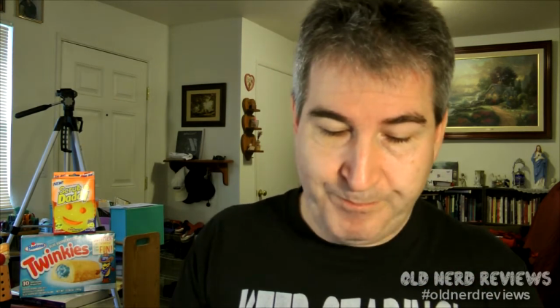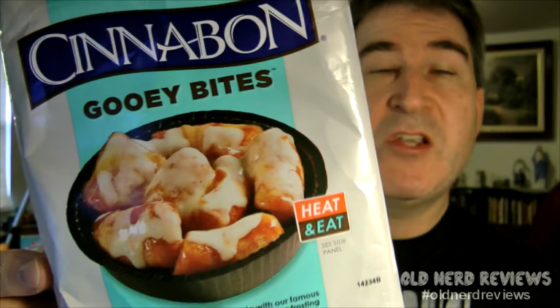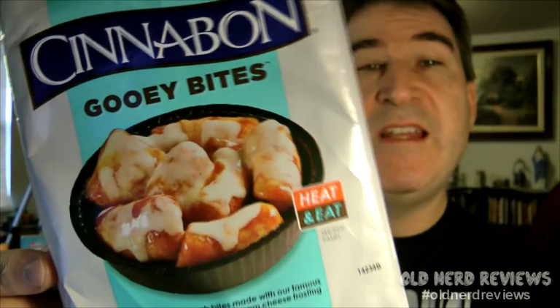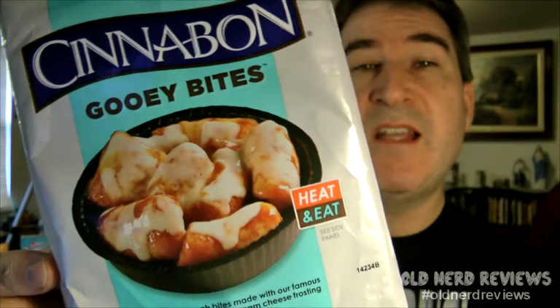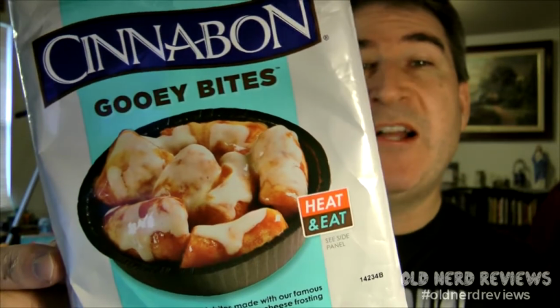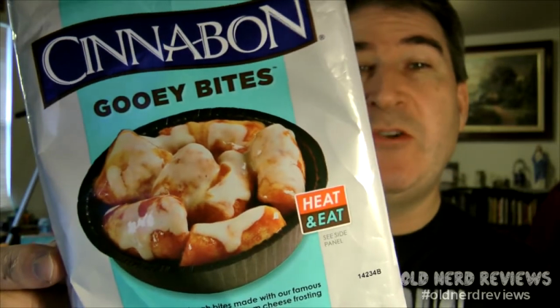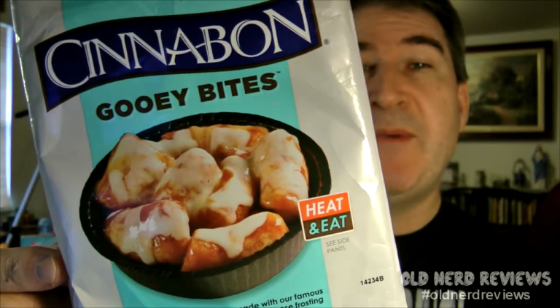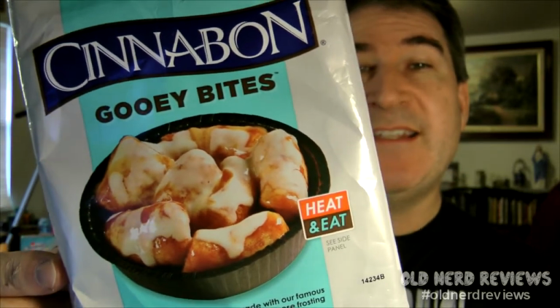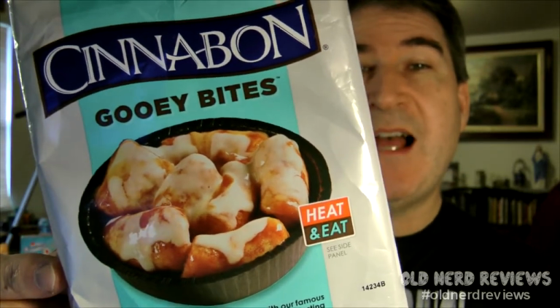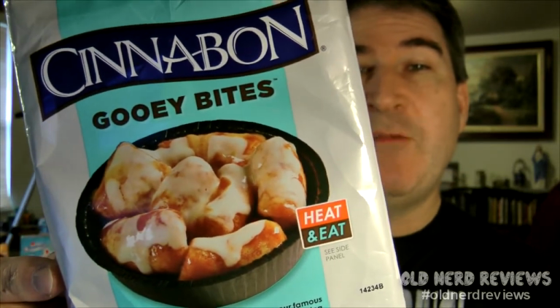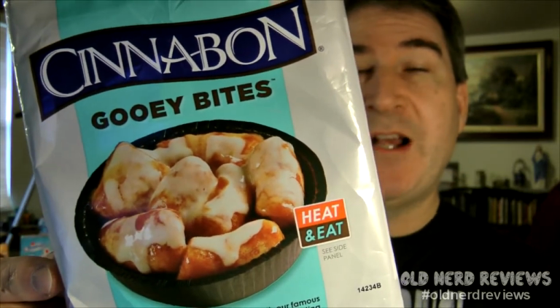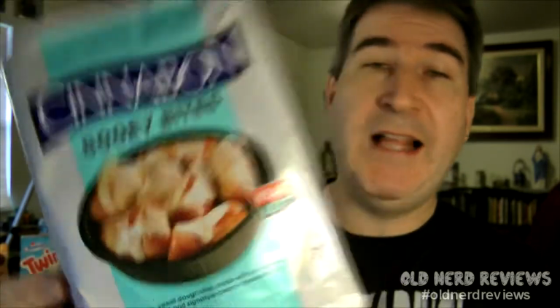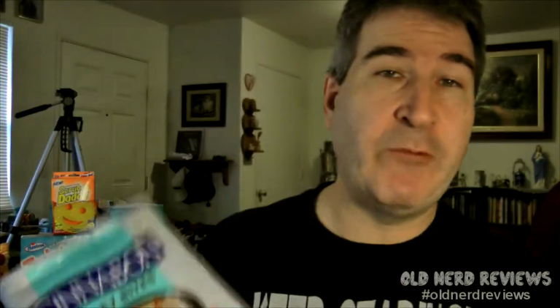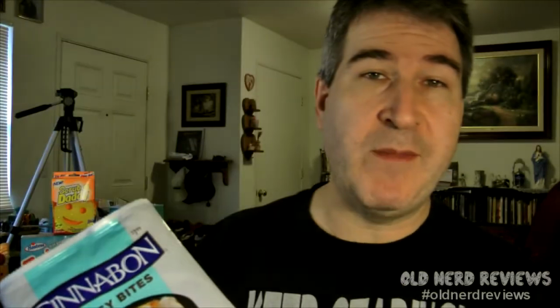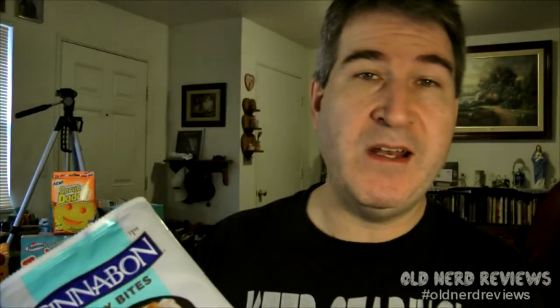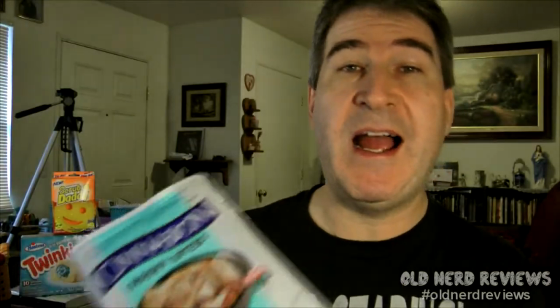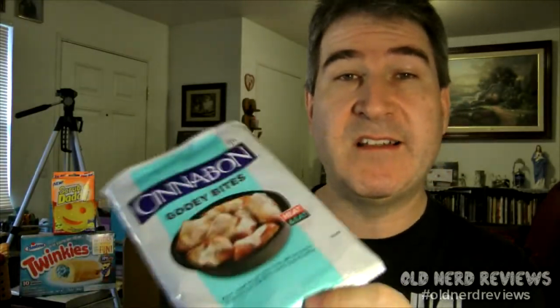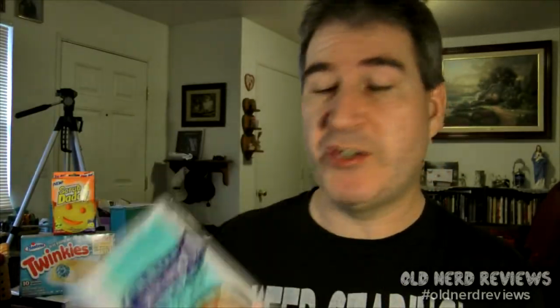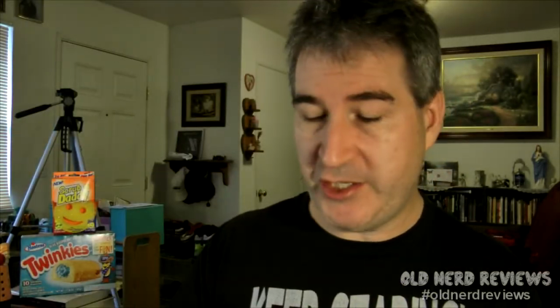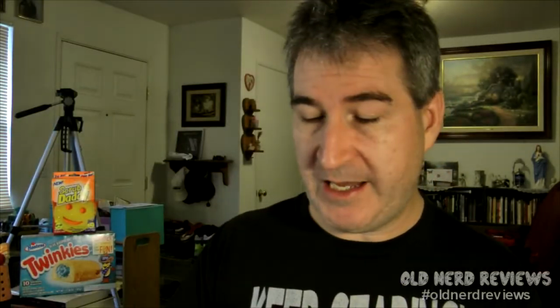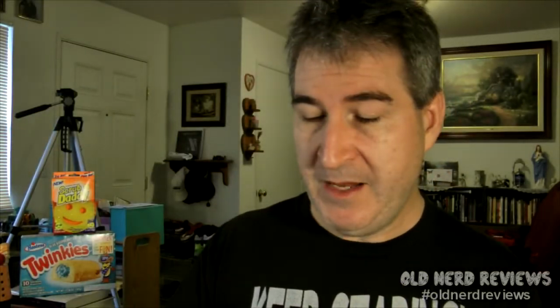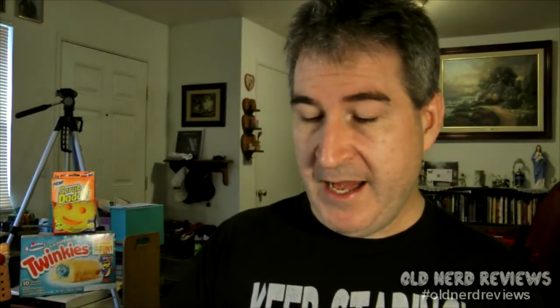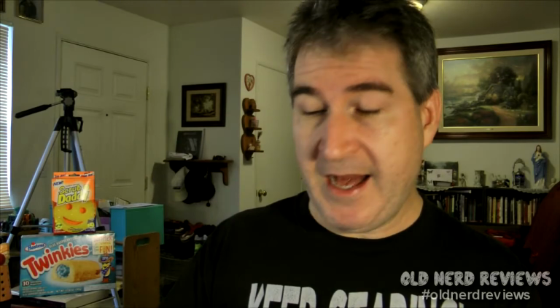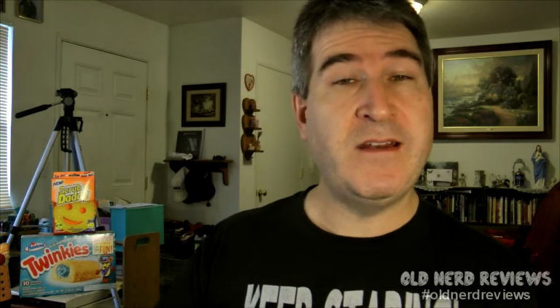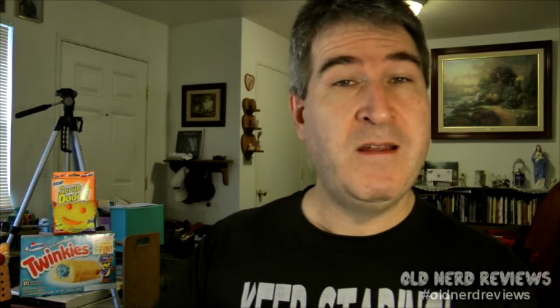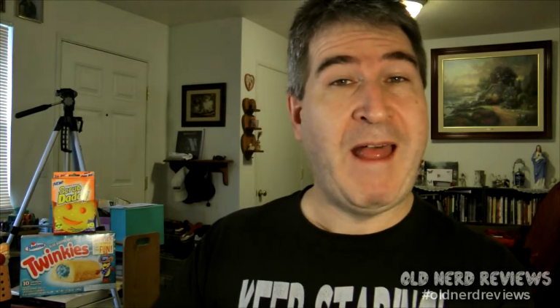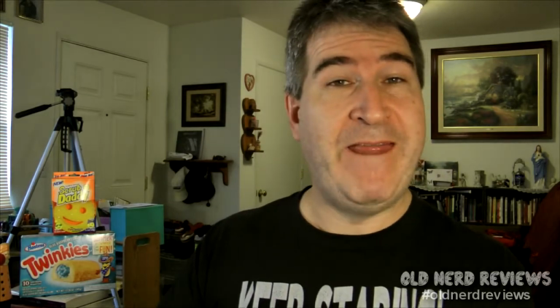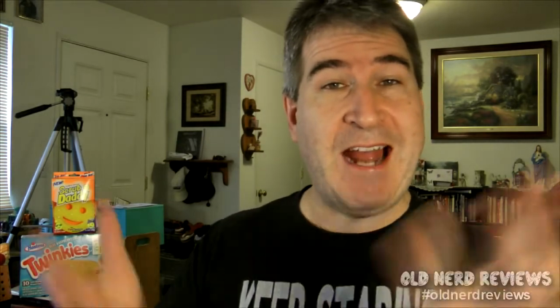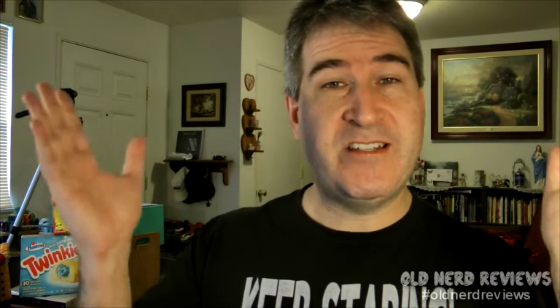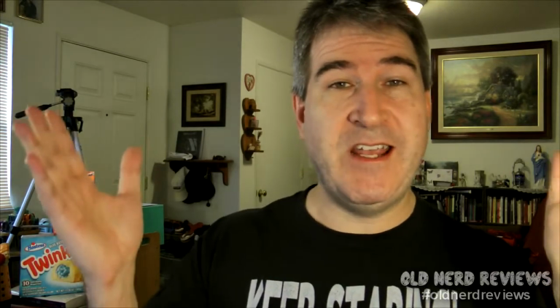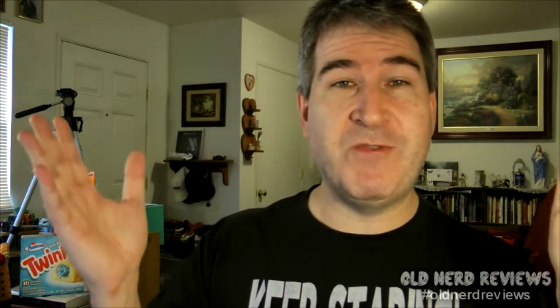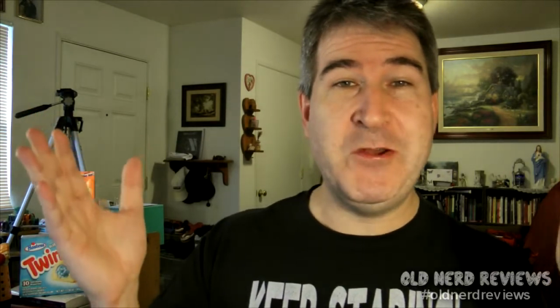The Cinnabon Gooey Bites I would highly recommend. I'd suggest you get them. And that's today's review.